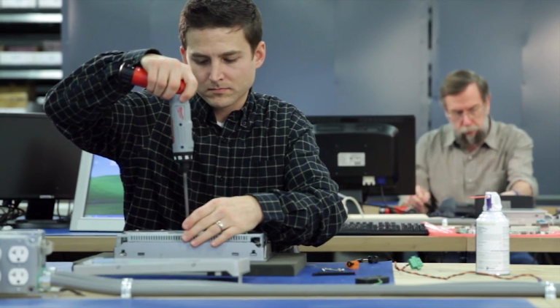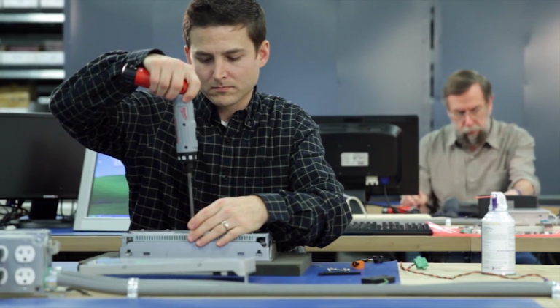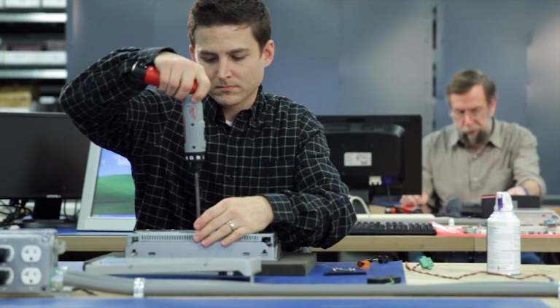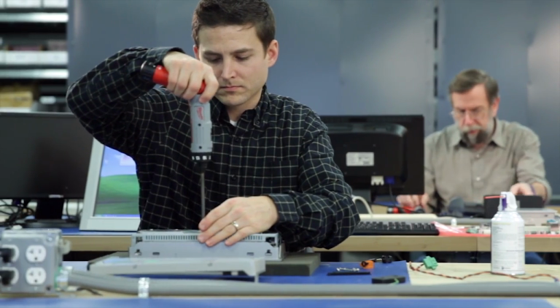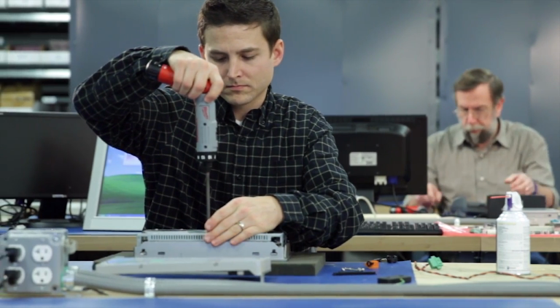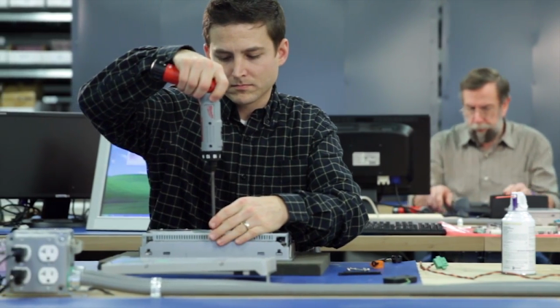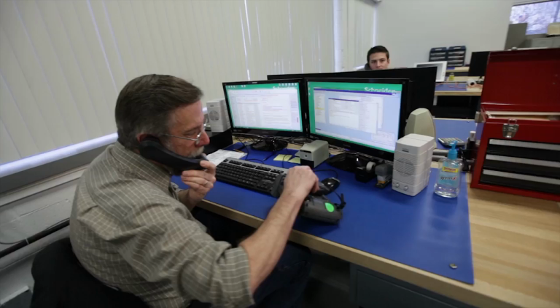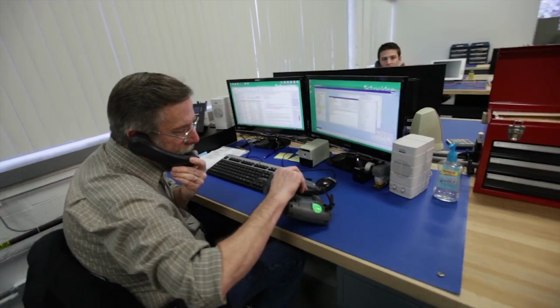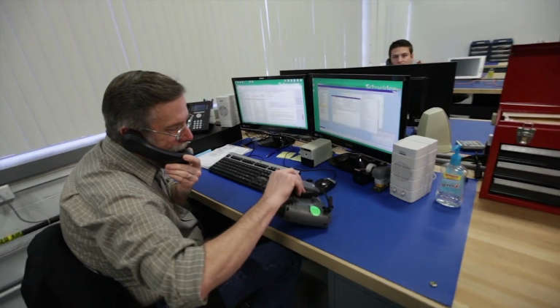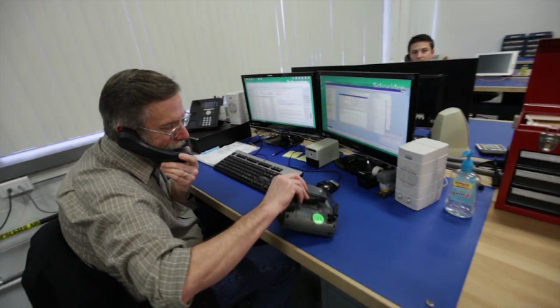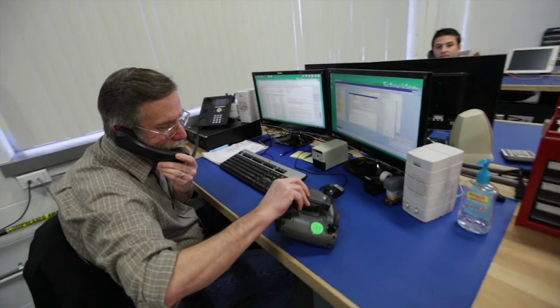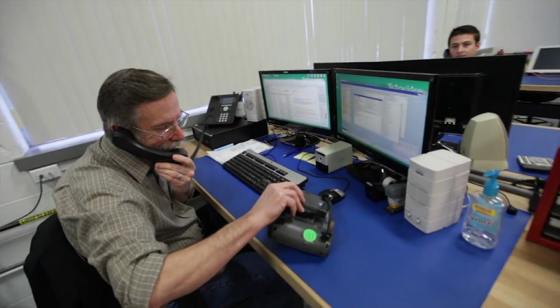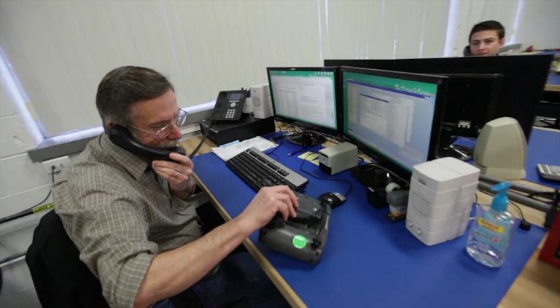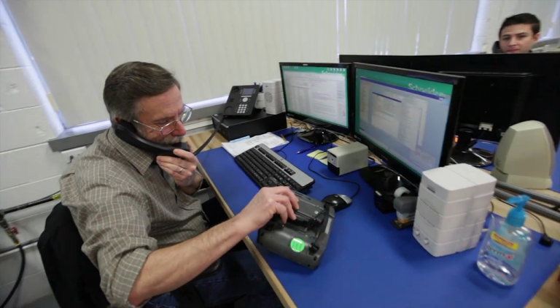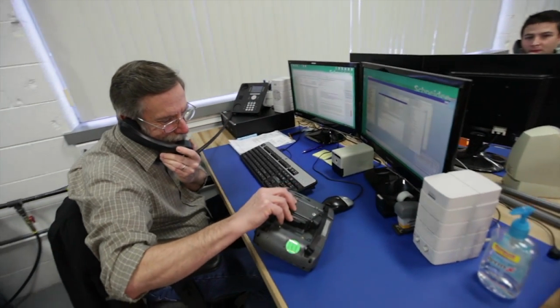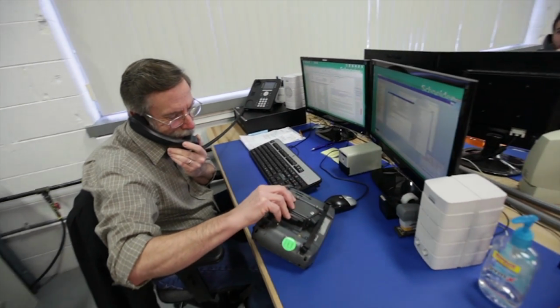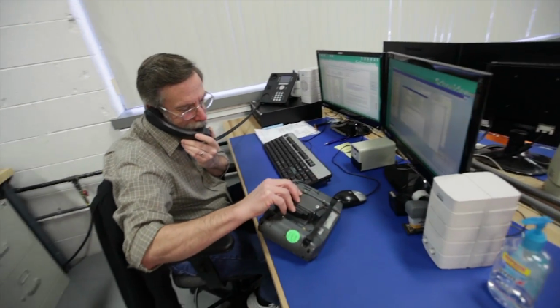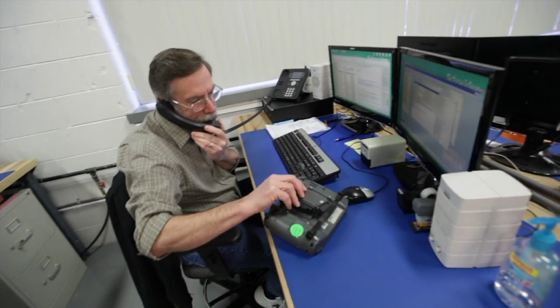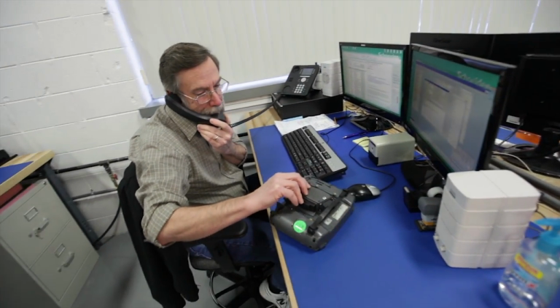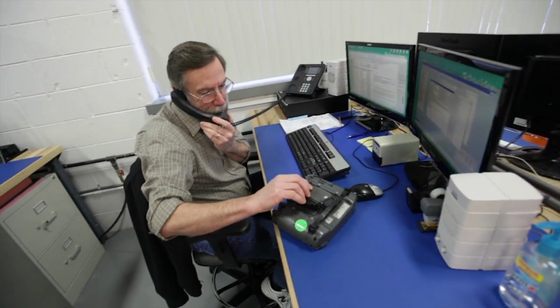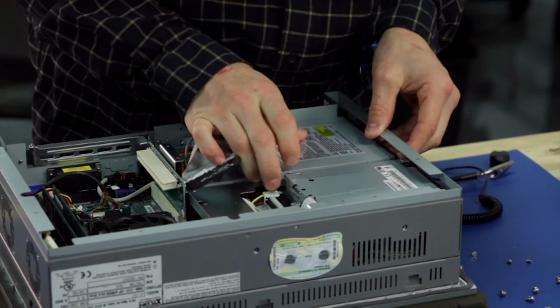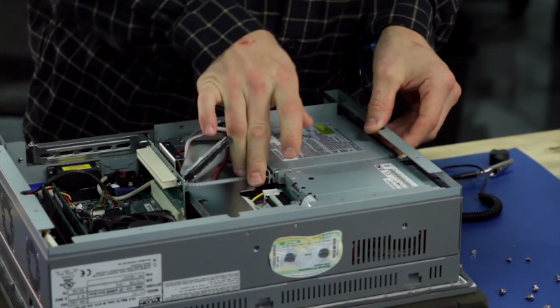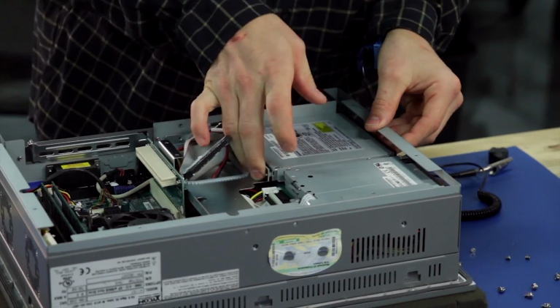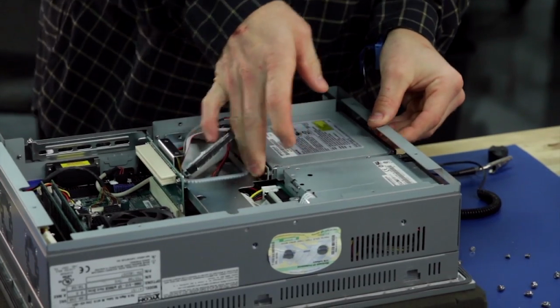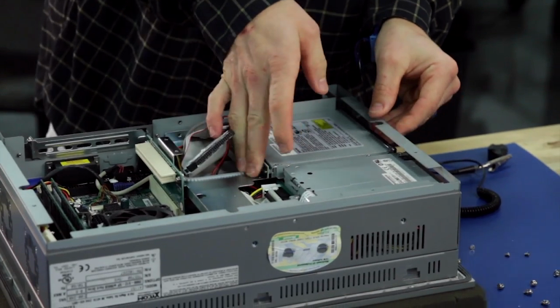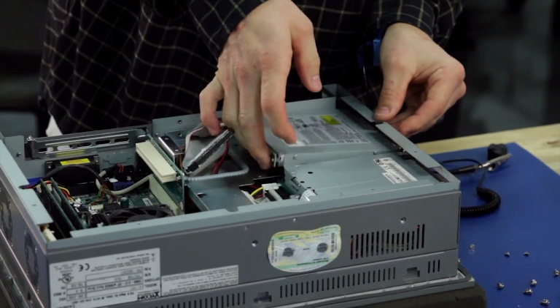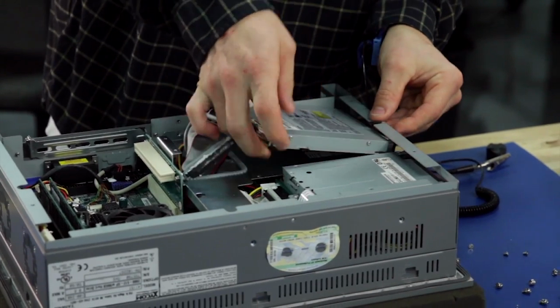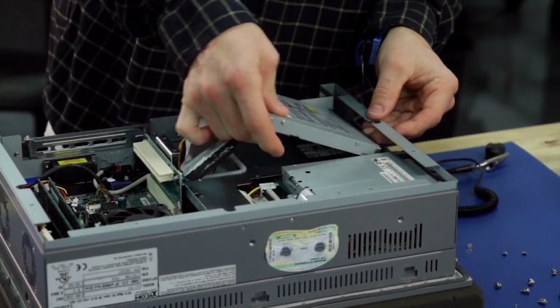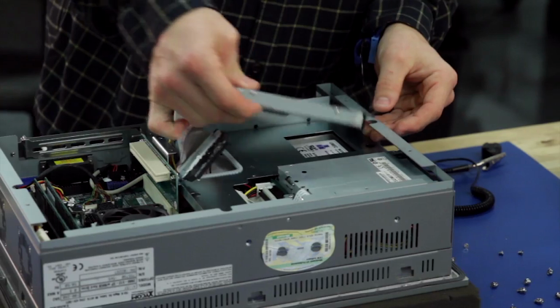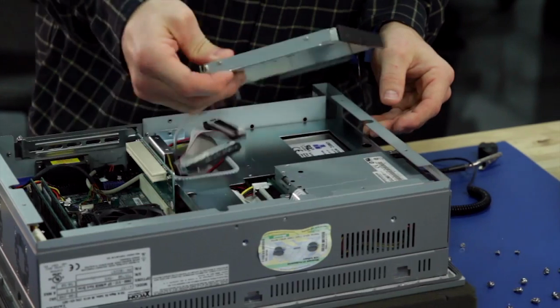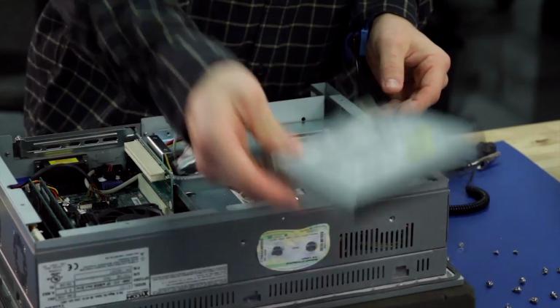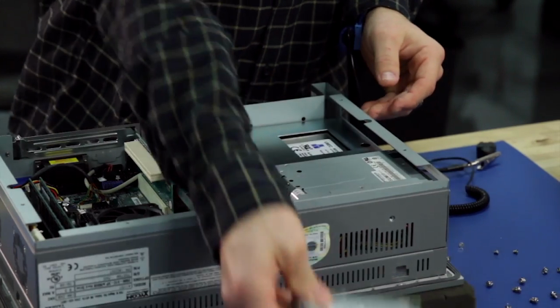Should your HMI or IPC need repair or refurbishment, ProFace America has the fastest turnaround repair service in the industry, with an average of under seven days.